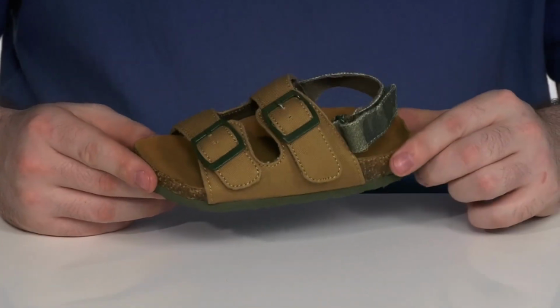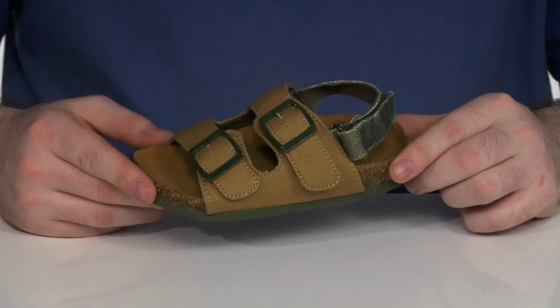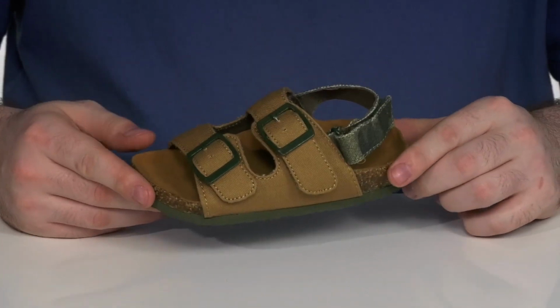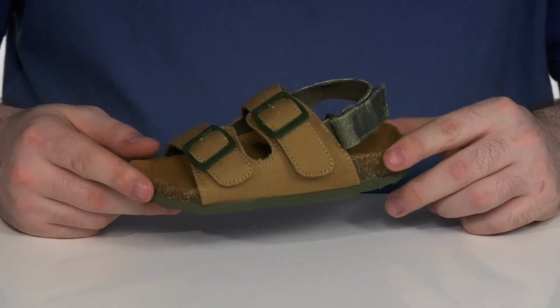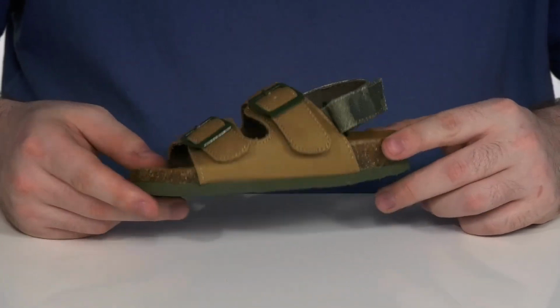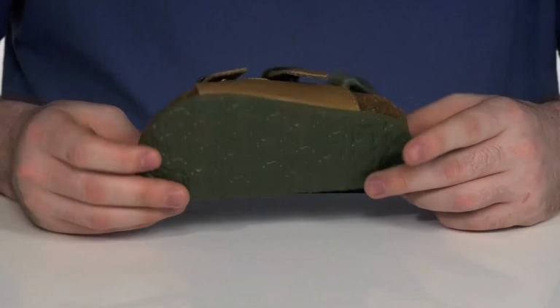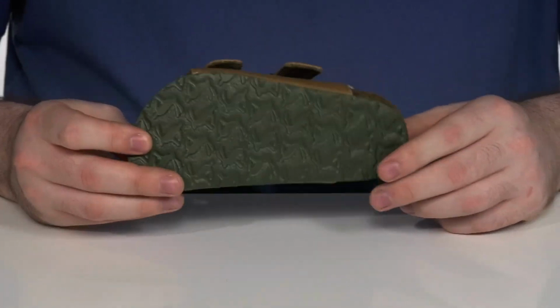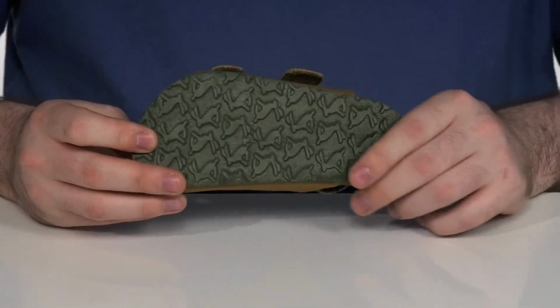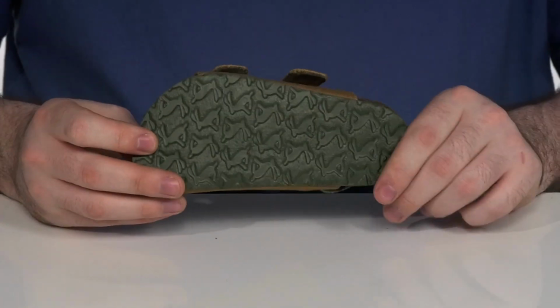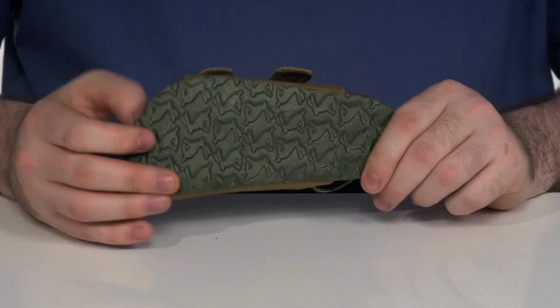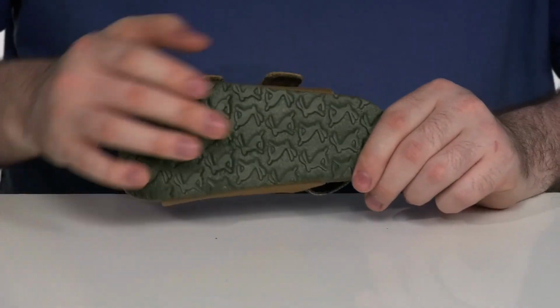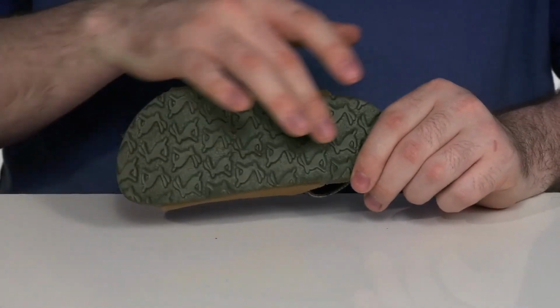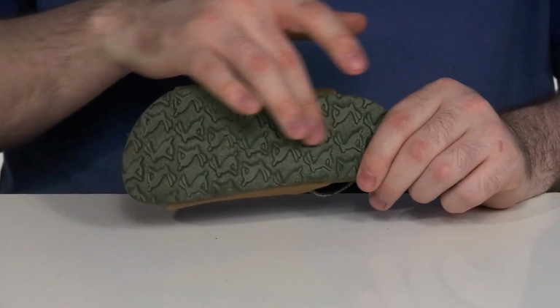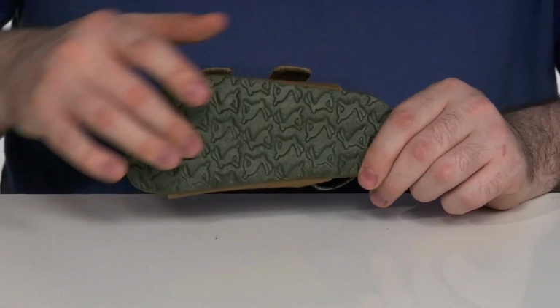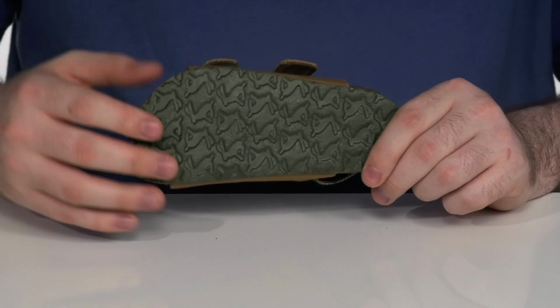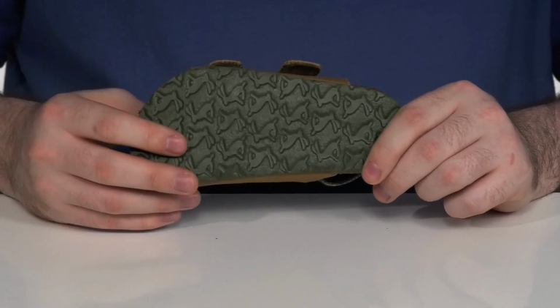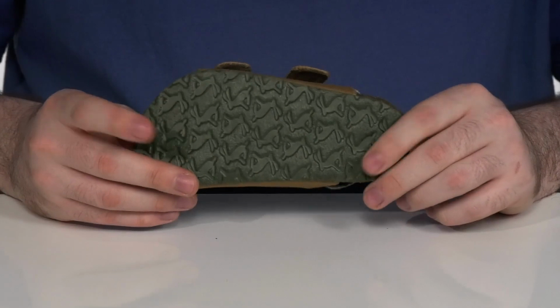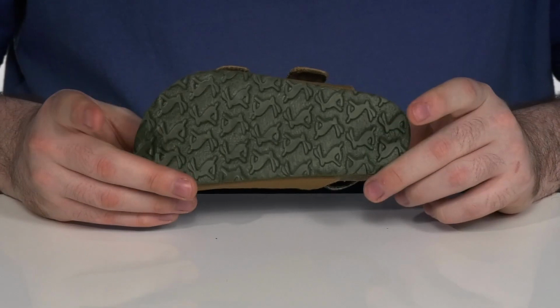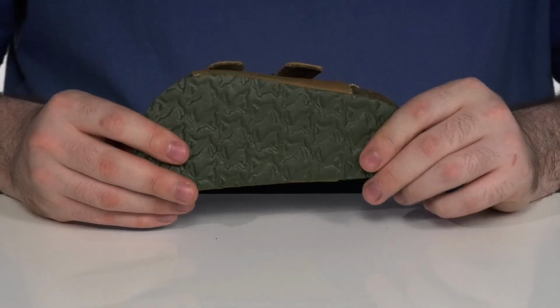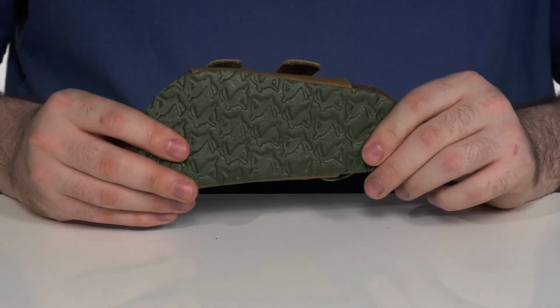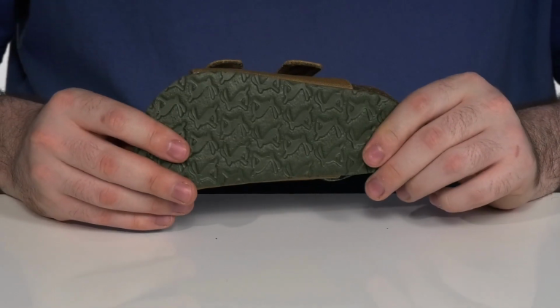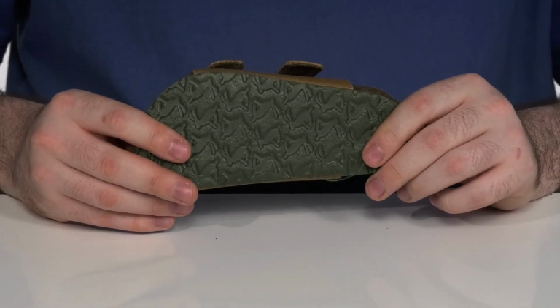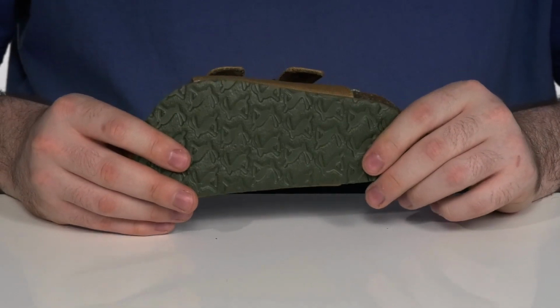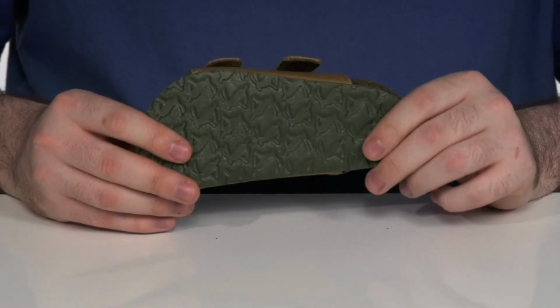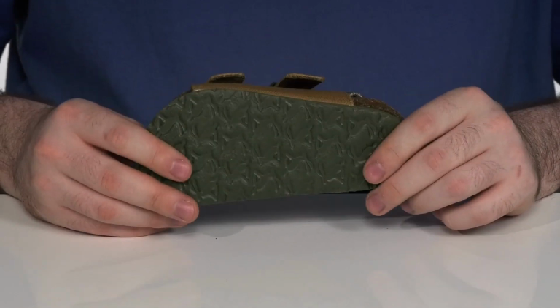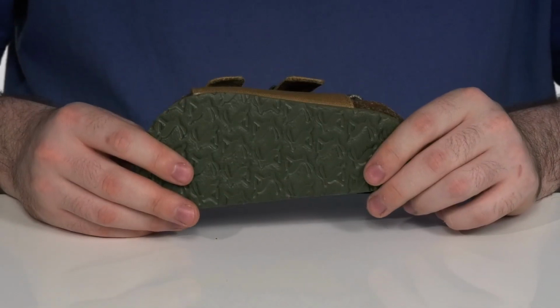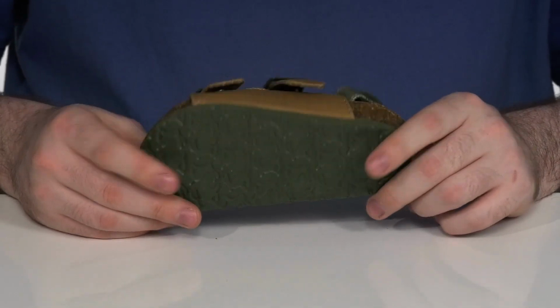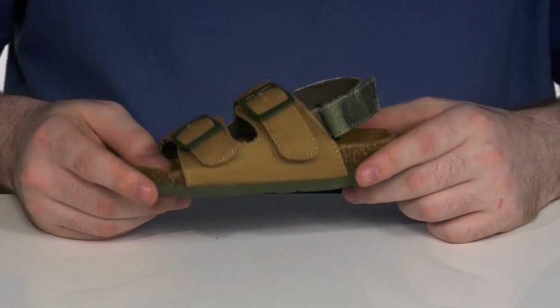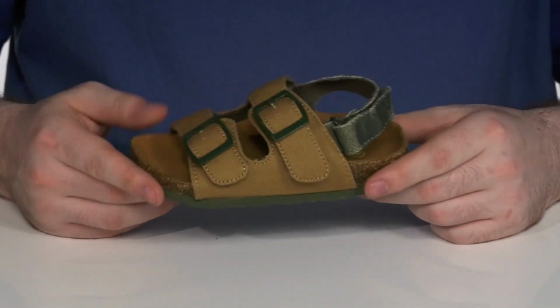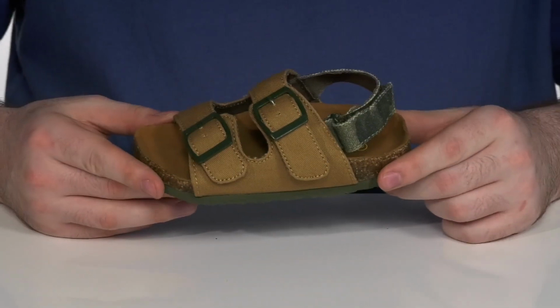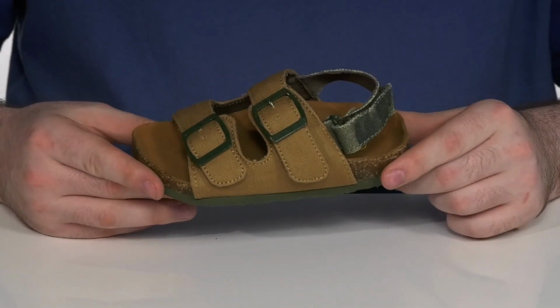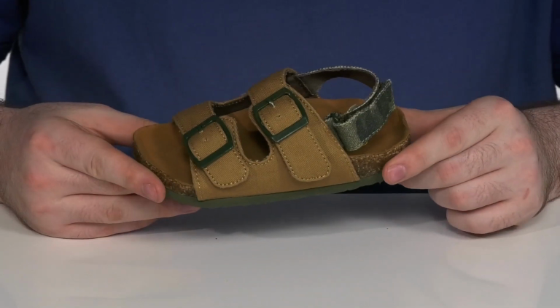Underneath it has a durable and grippy rubber outsole that's perfect for those summer days.